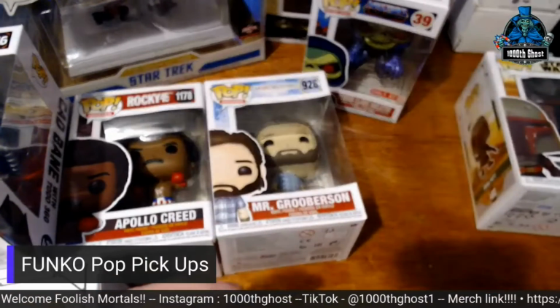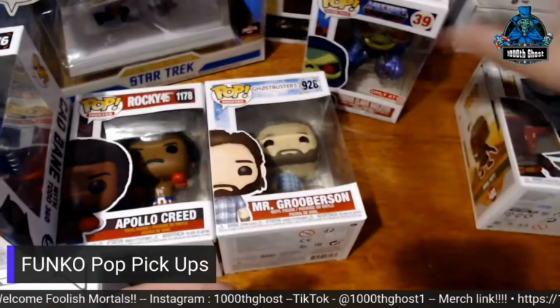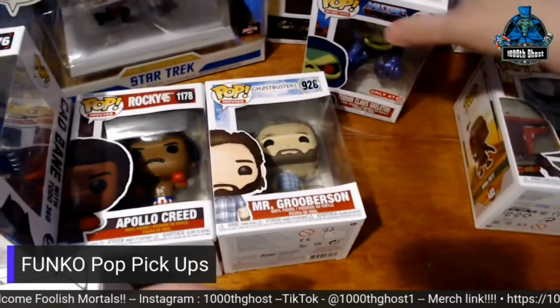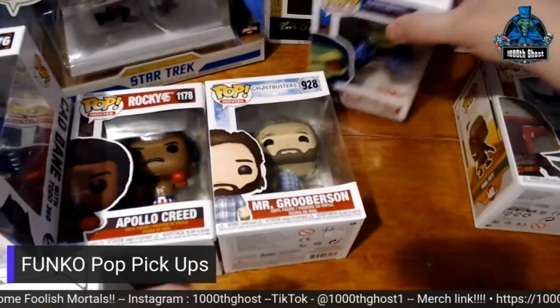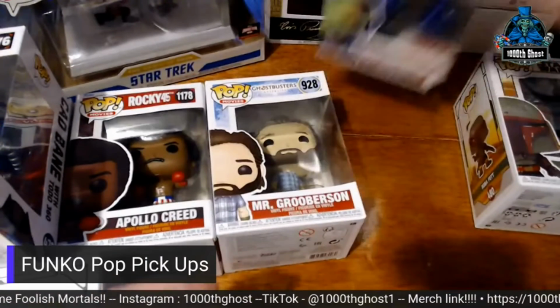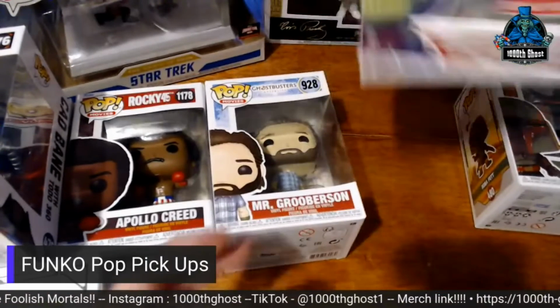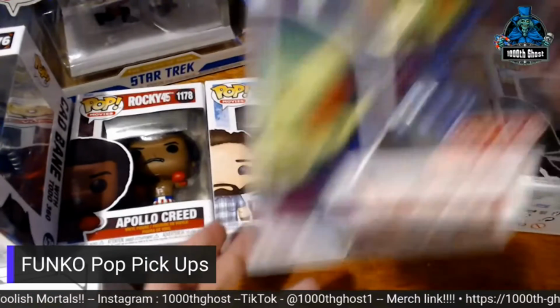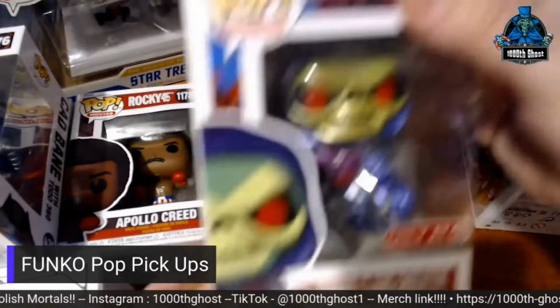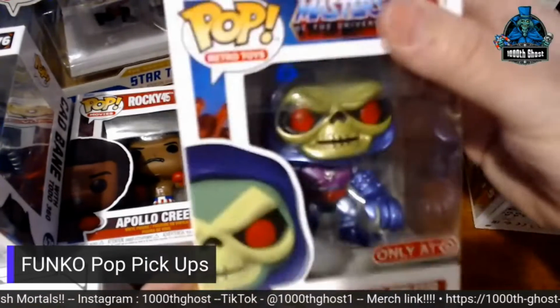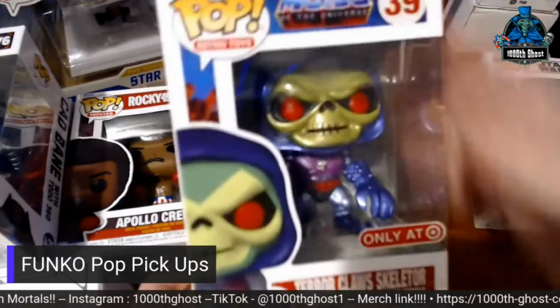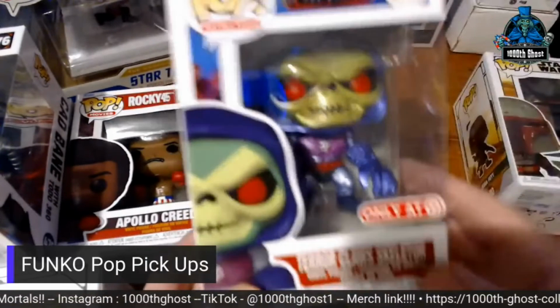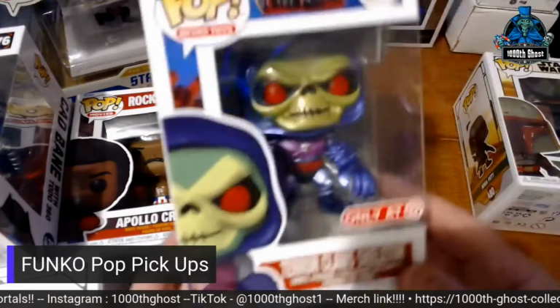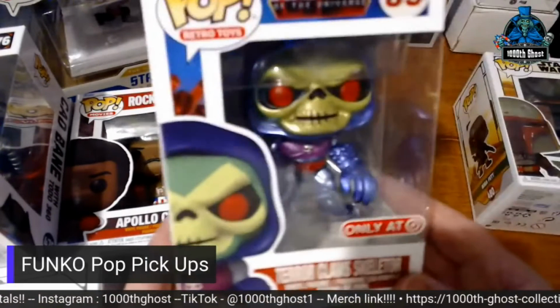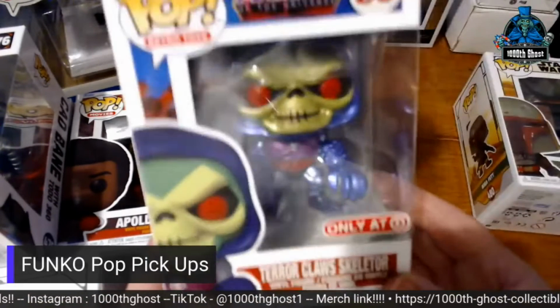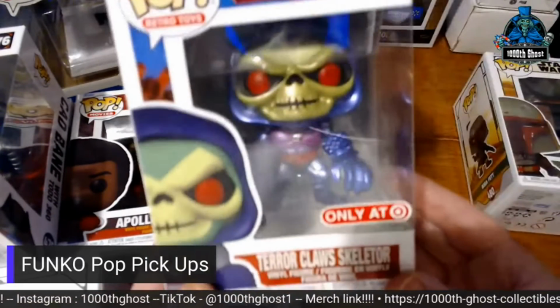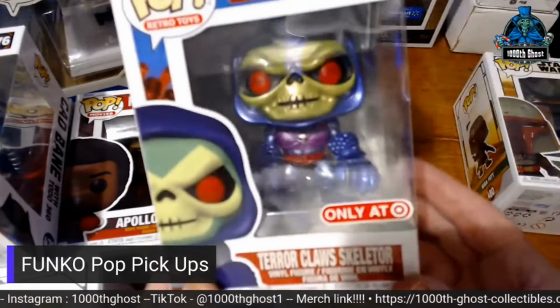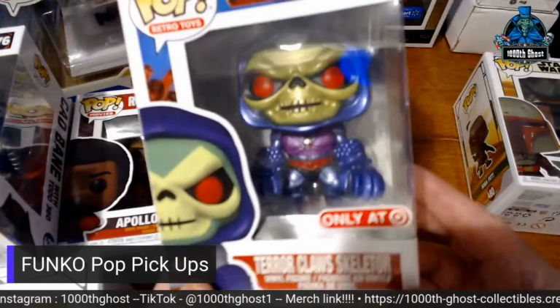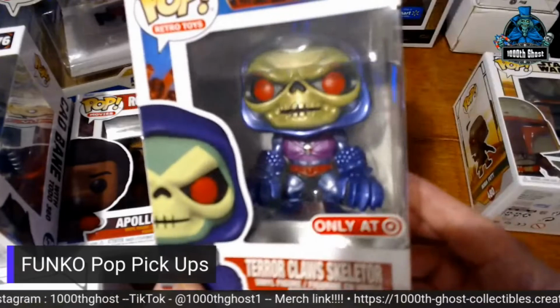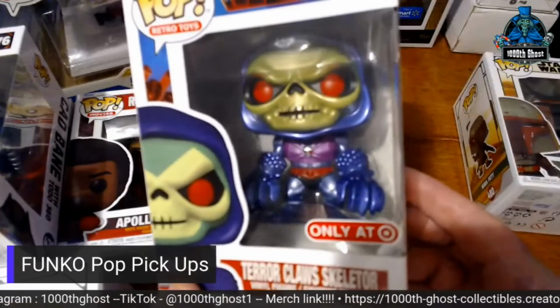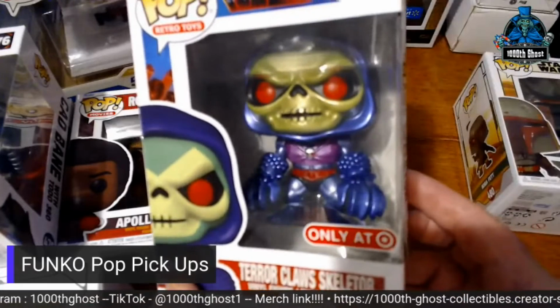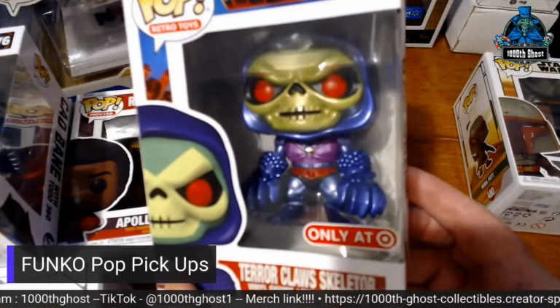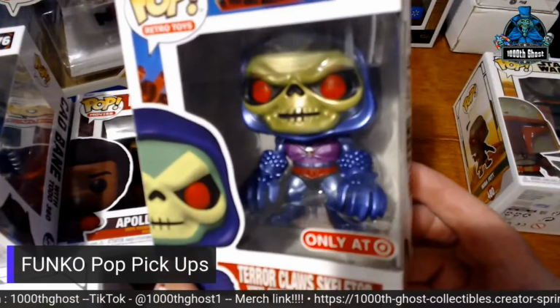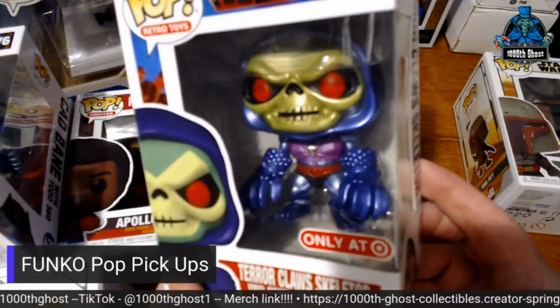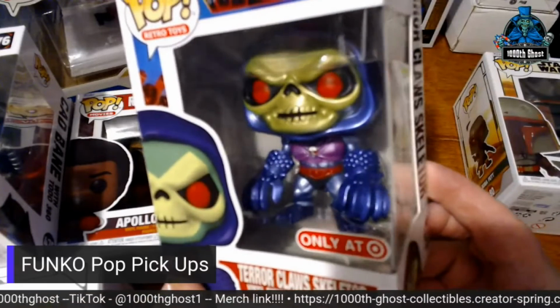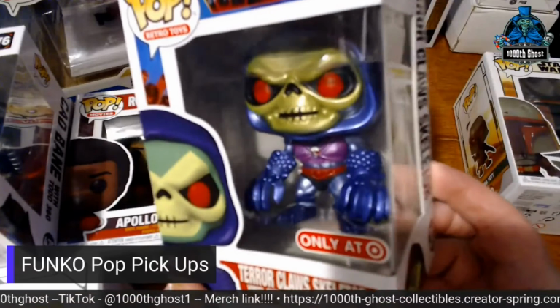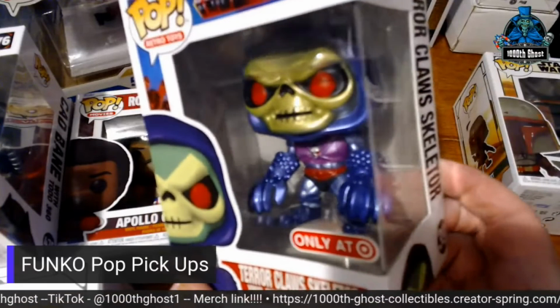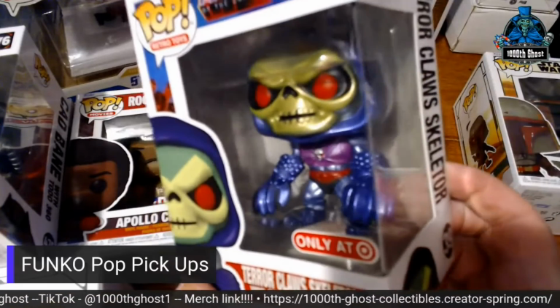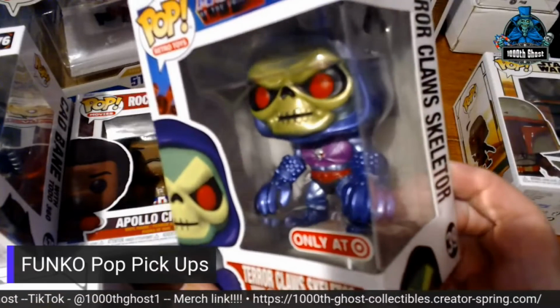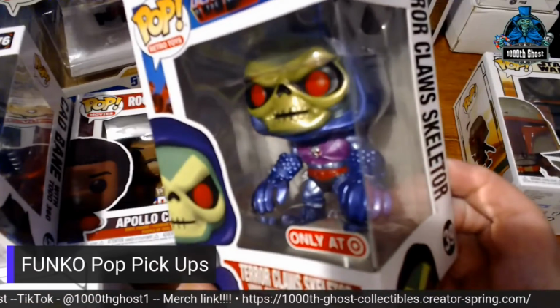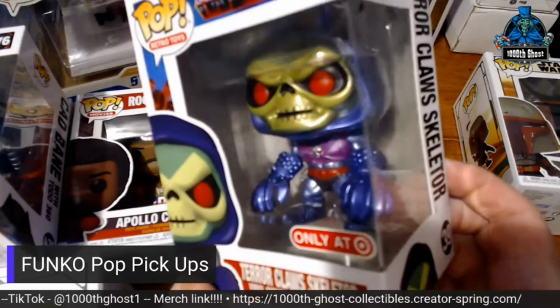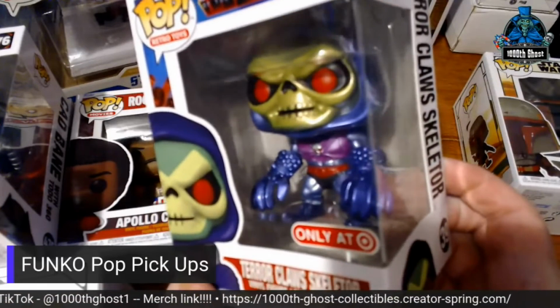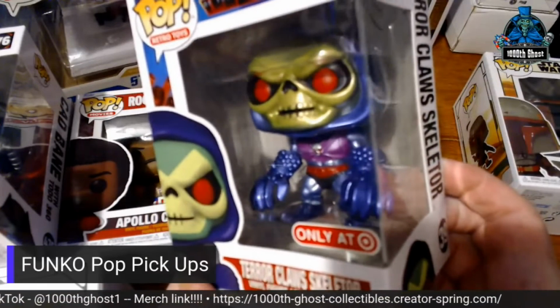And then a new Masters of the Universe Terrorclaw Skeletor, which is a Target exclusive. It's all shiny.